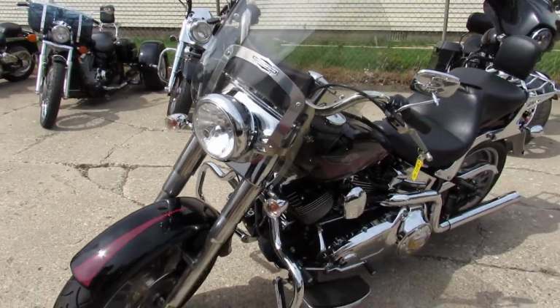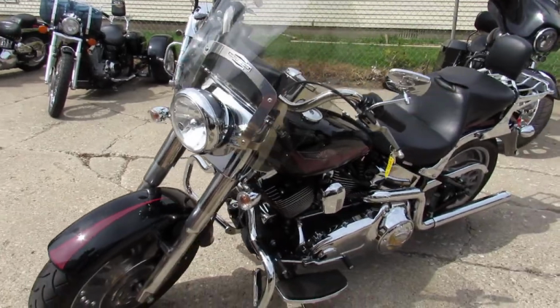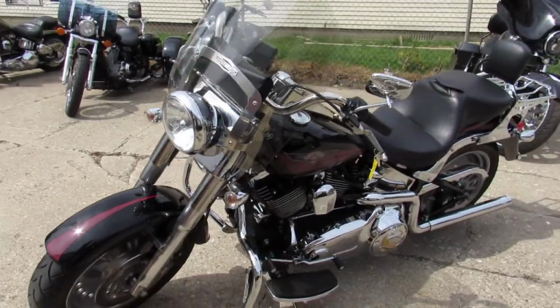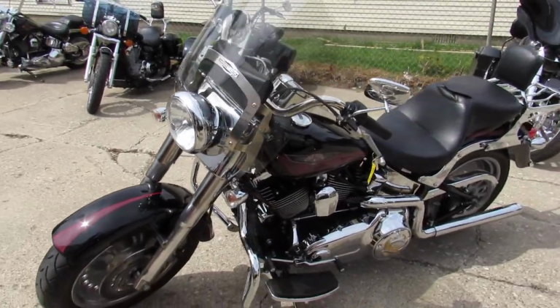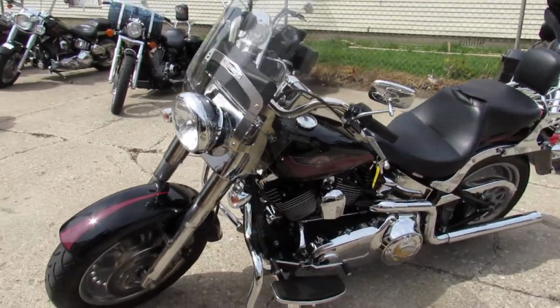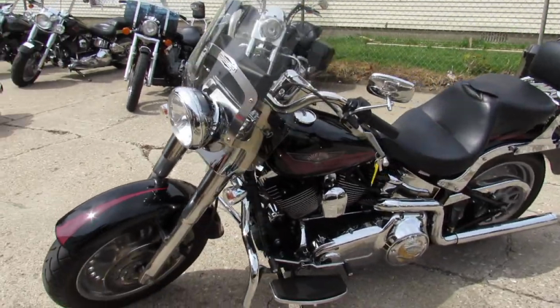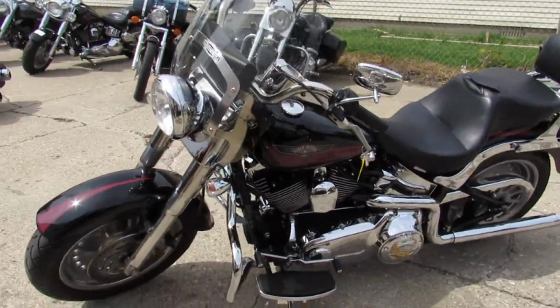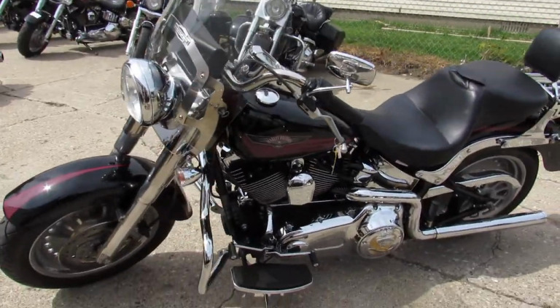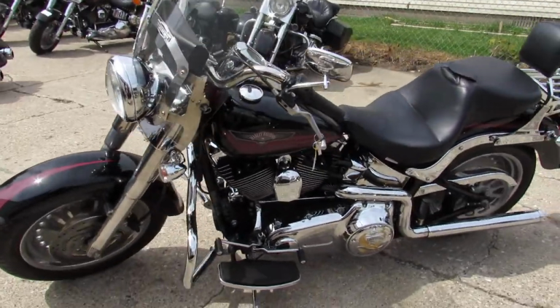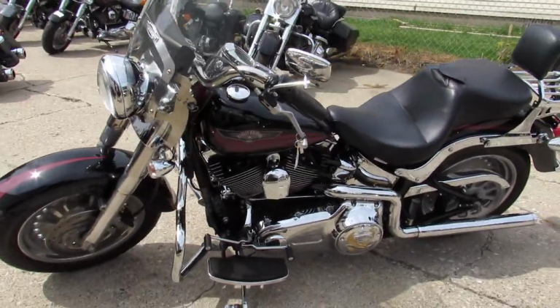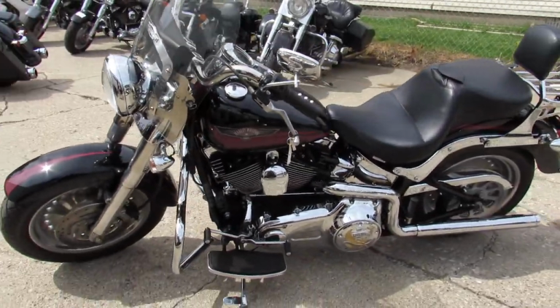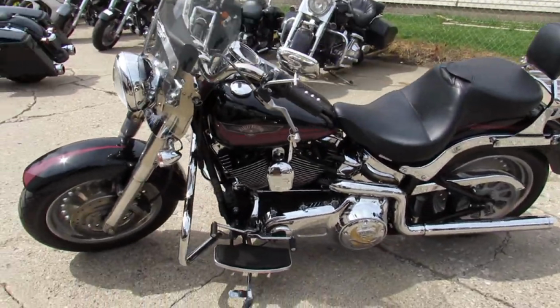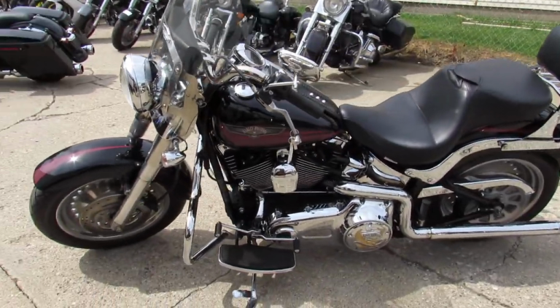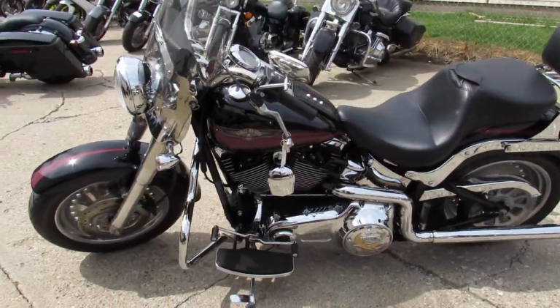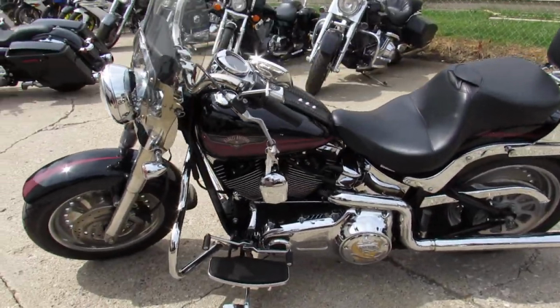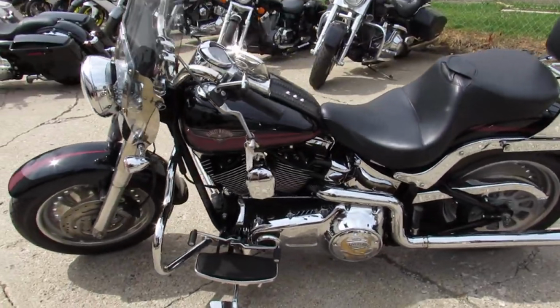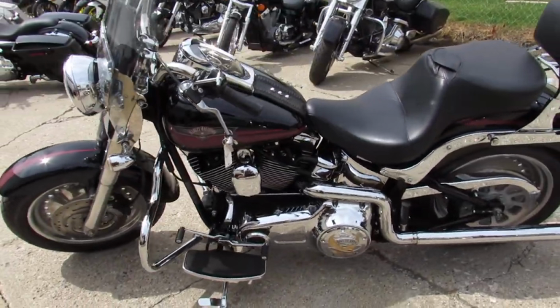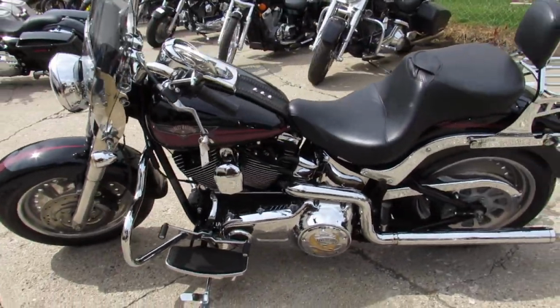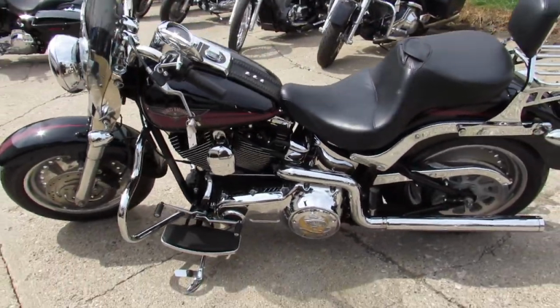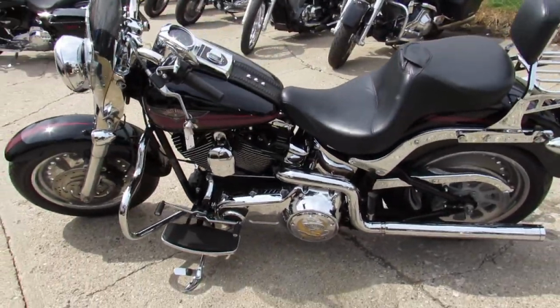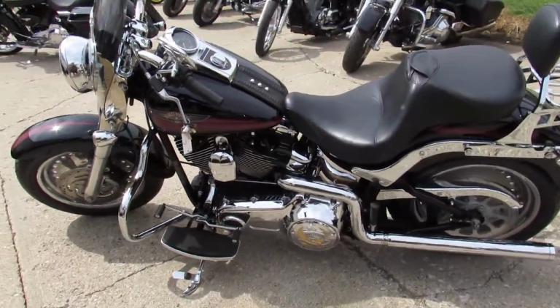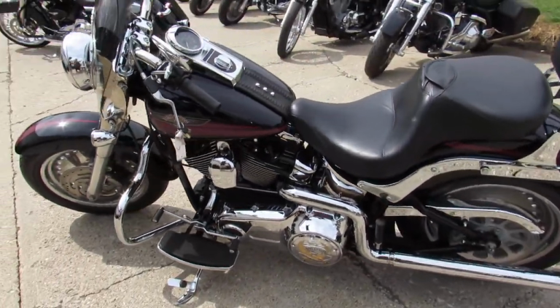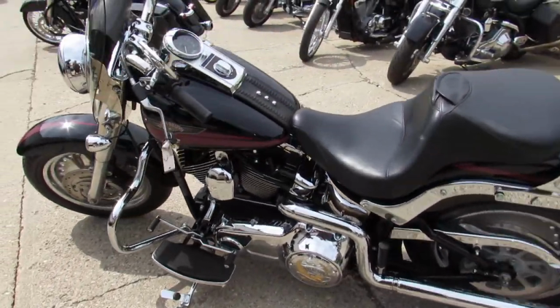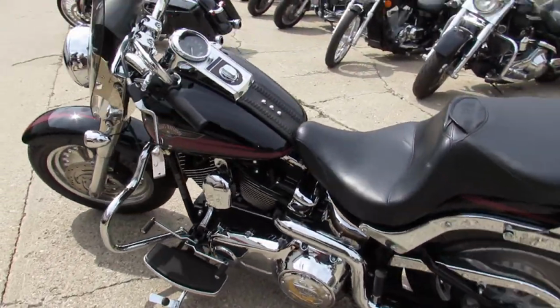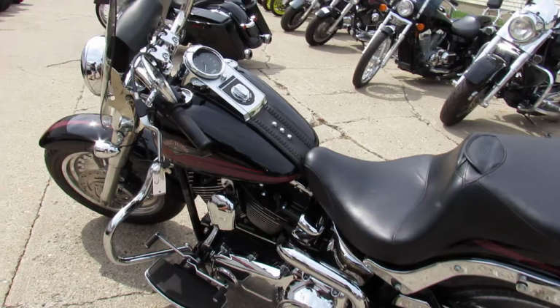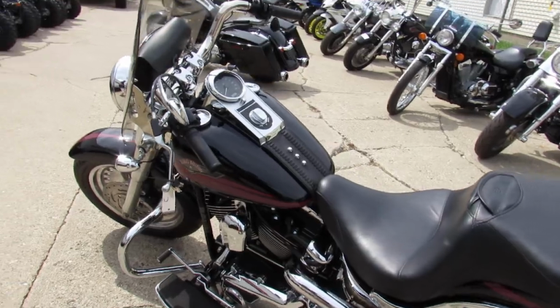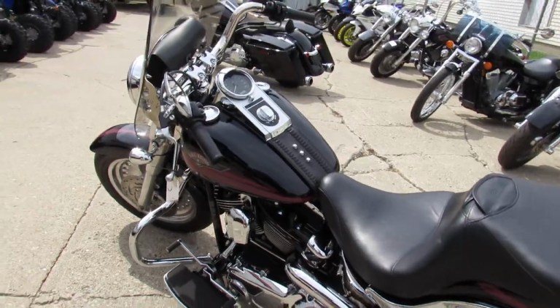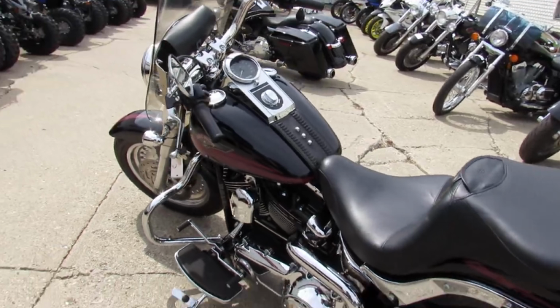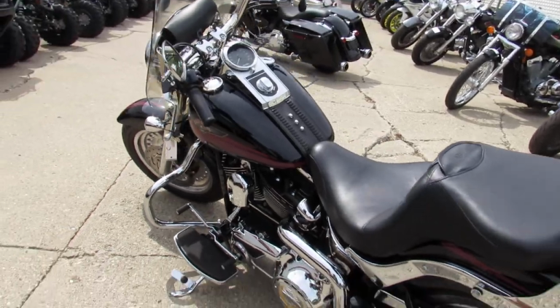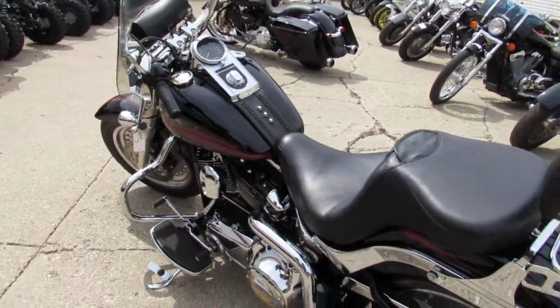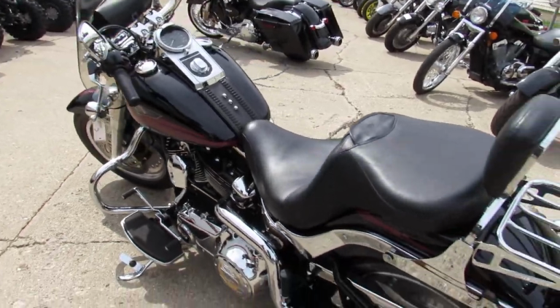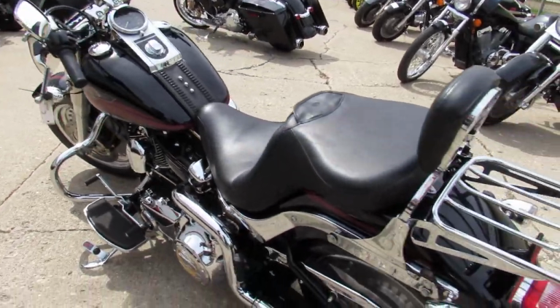It comes in a vivid black paint. It's got a little bit of pinstriping with the red that really stands out. Looks real good. There's tons of chrome.